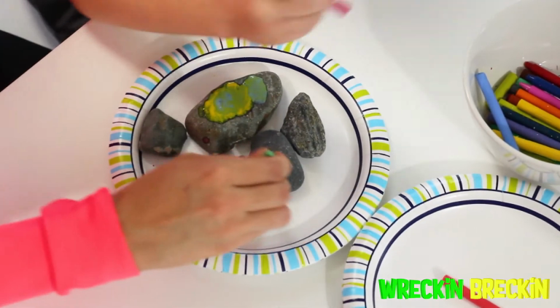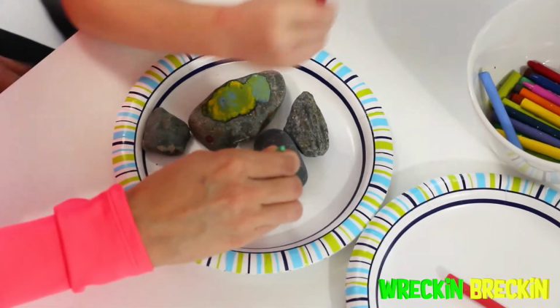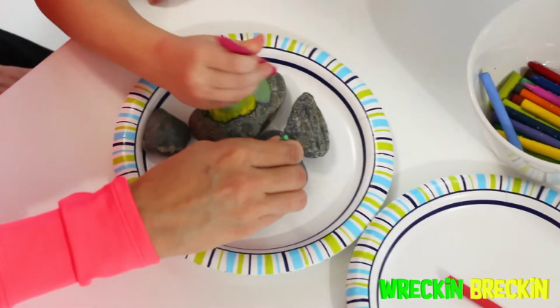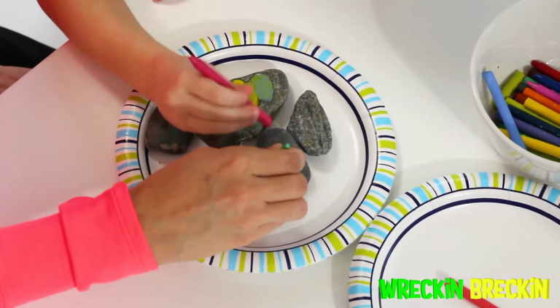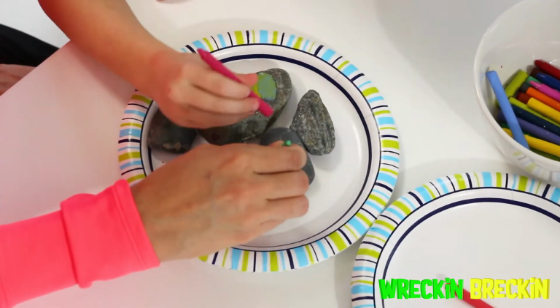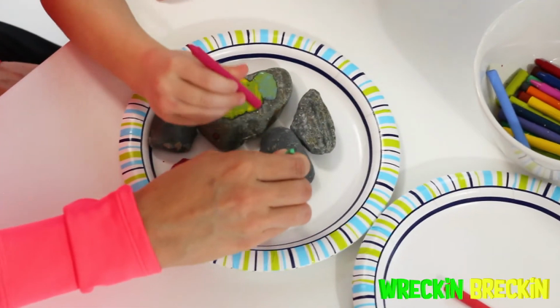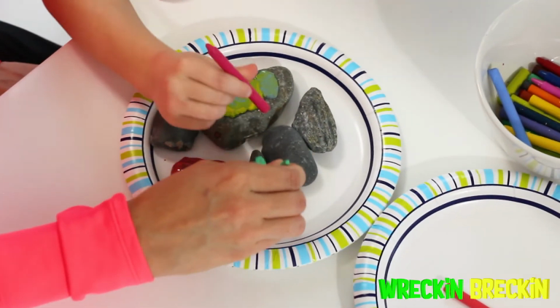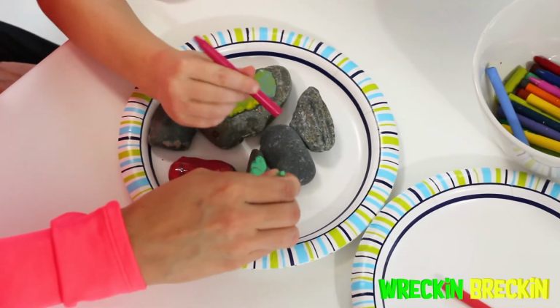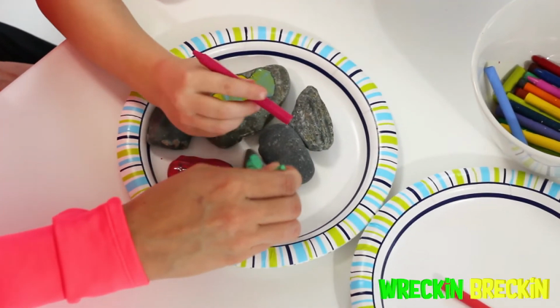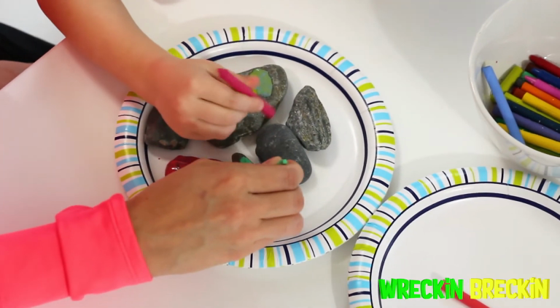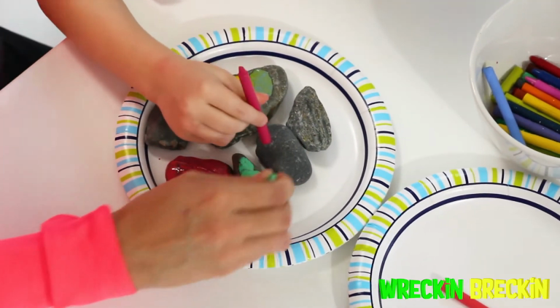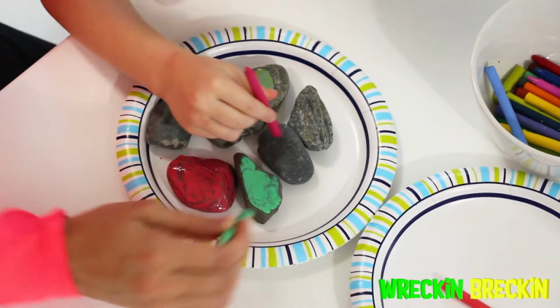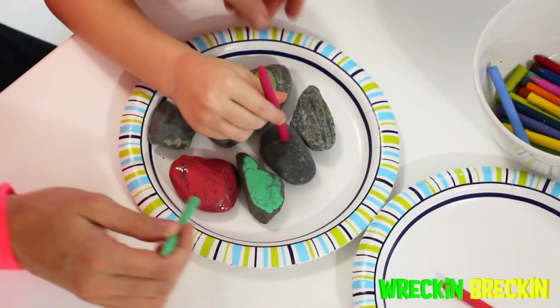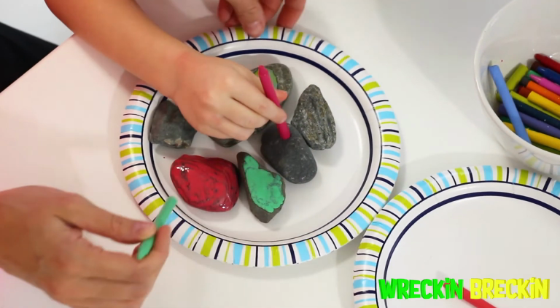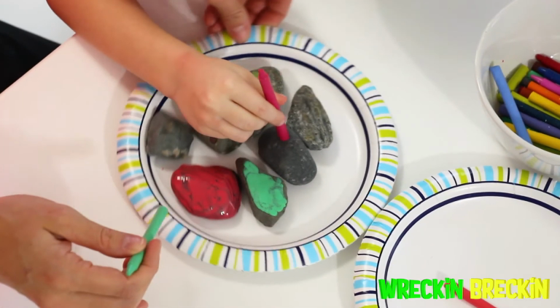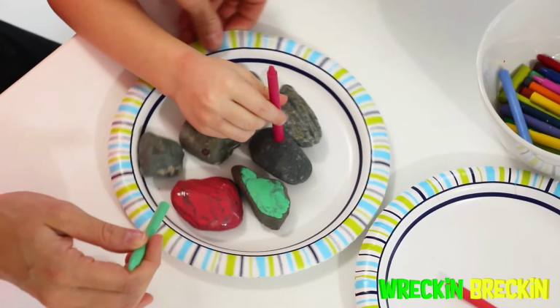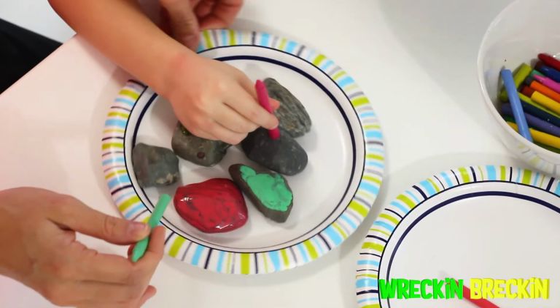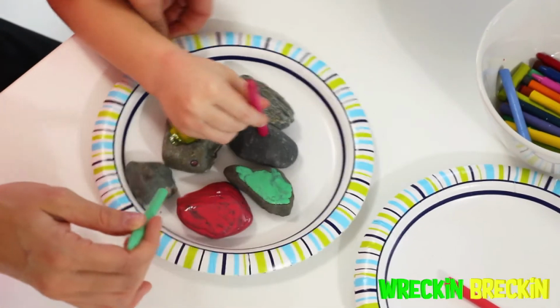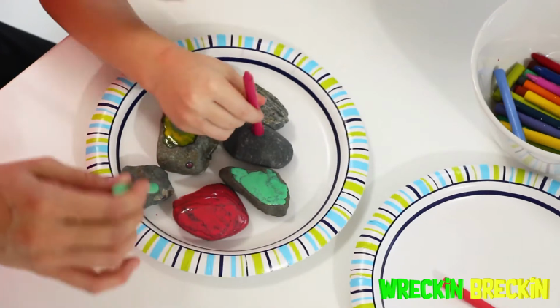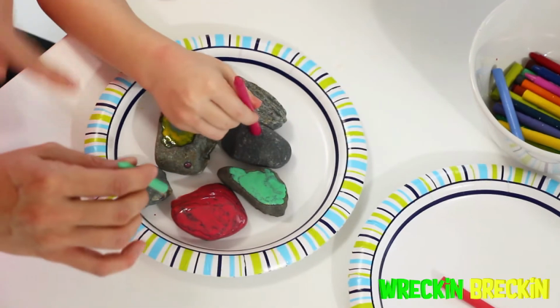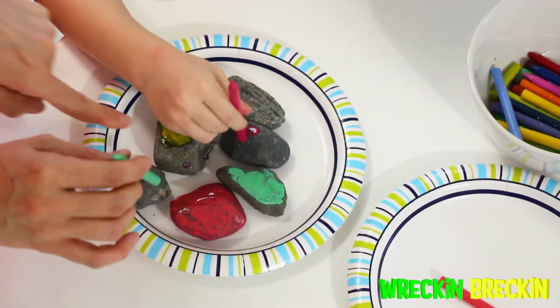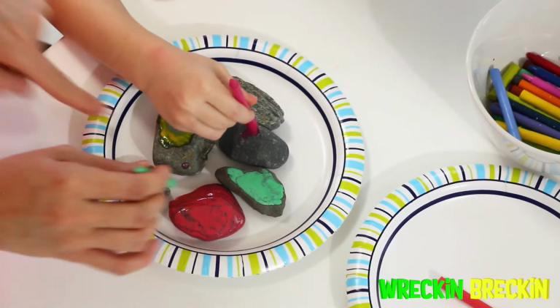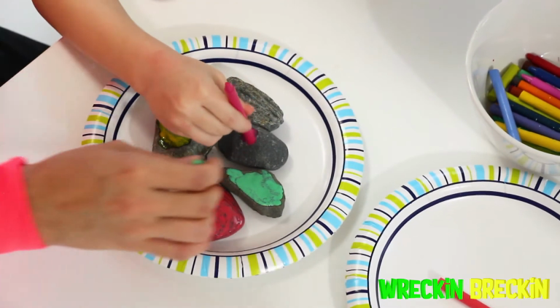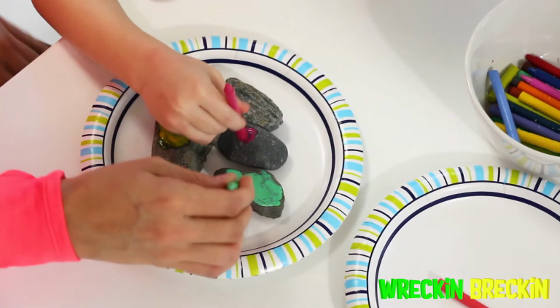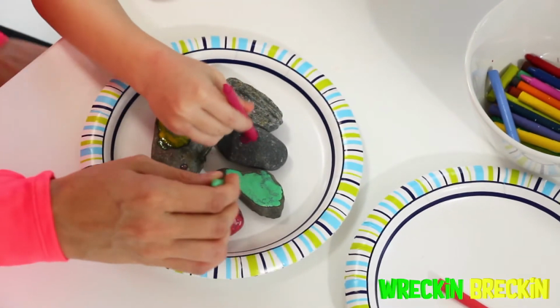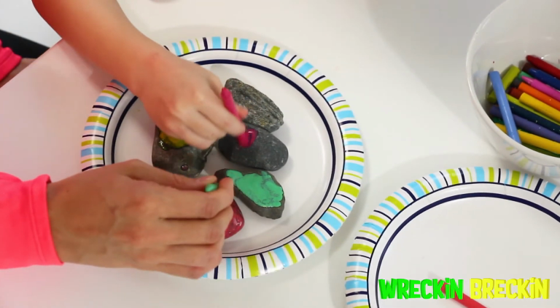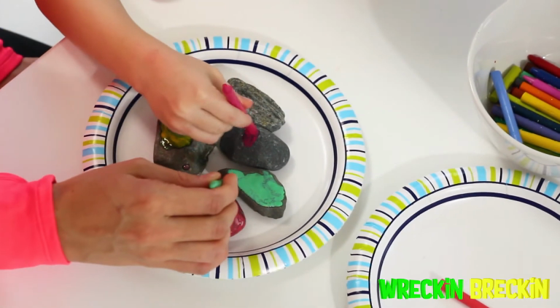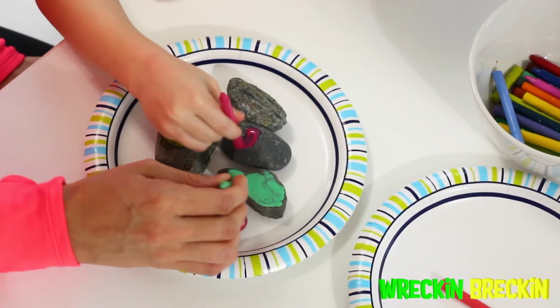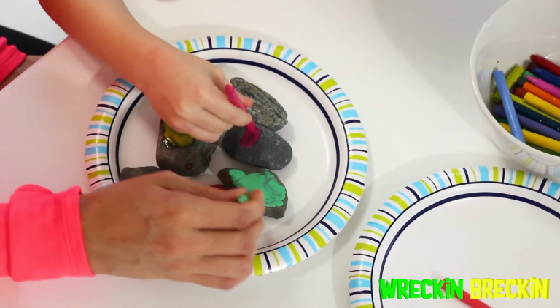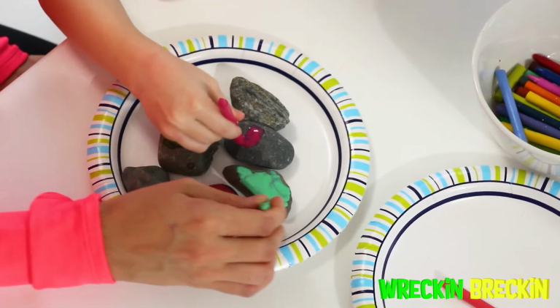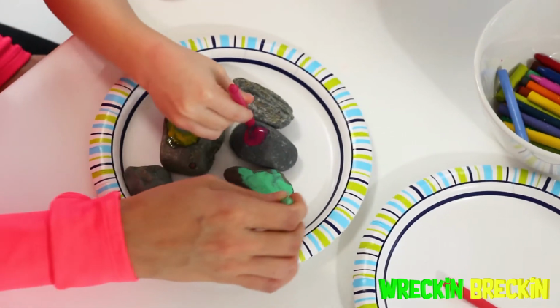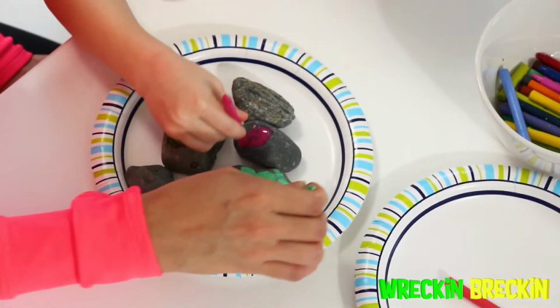We're making sure that we're being really safe — one crayon at a time. Keep going, you've got to fill that whole one up there.